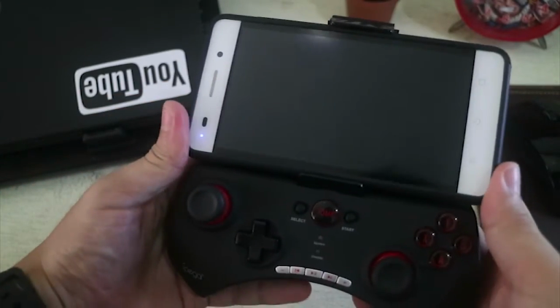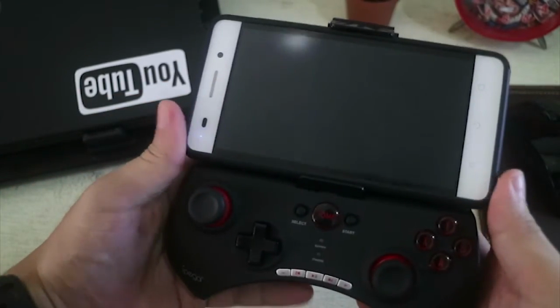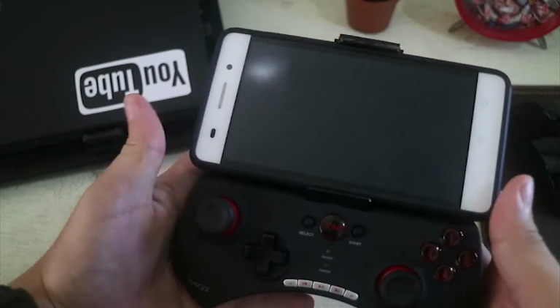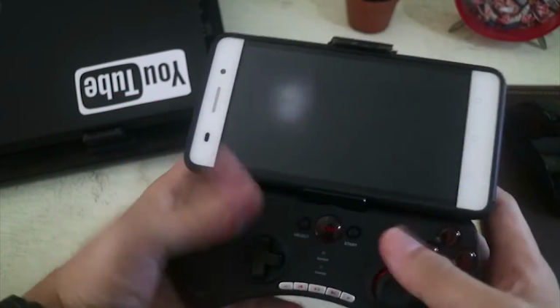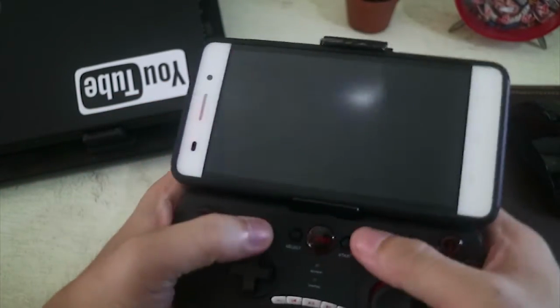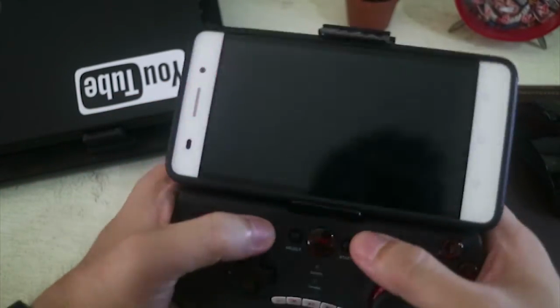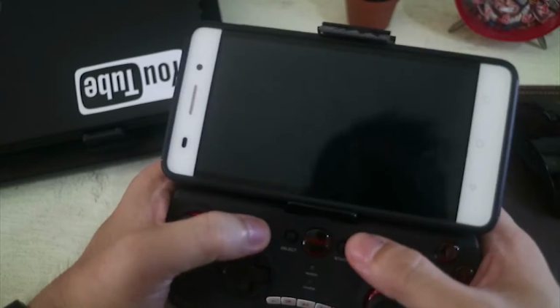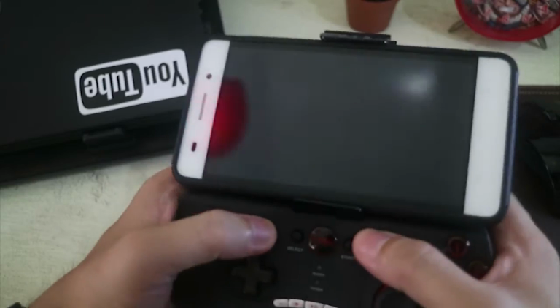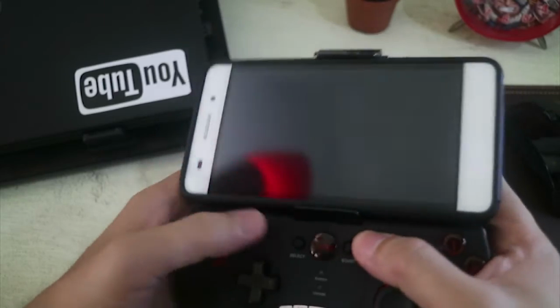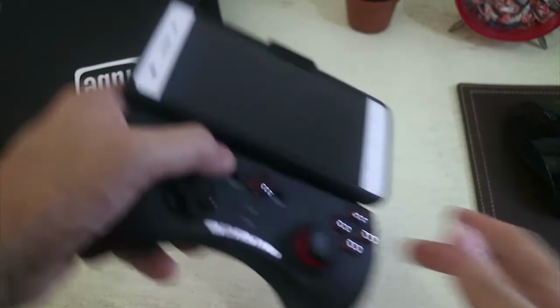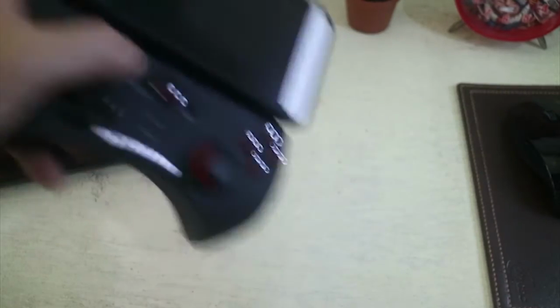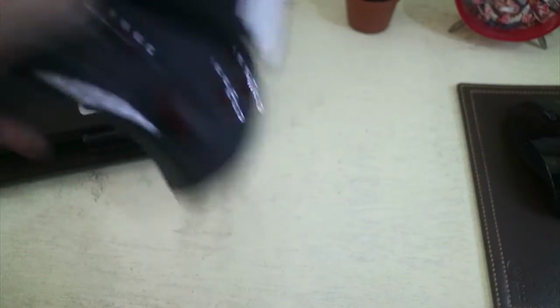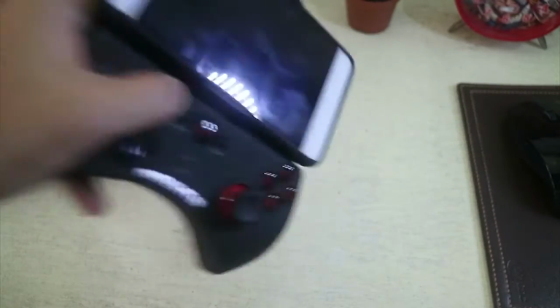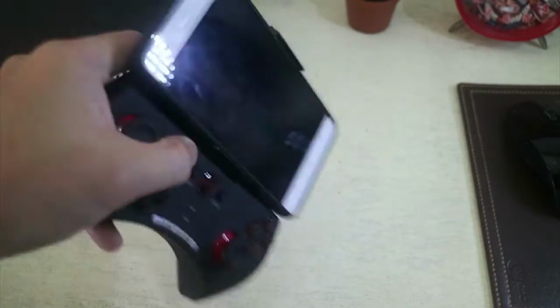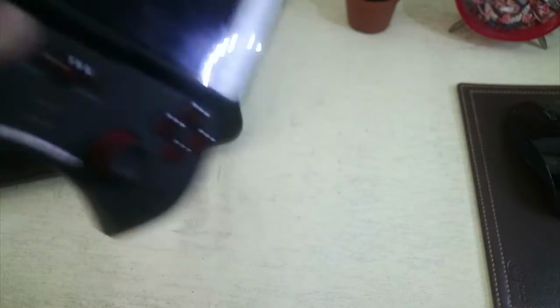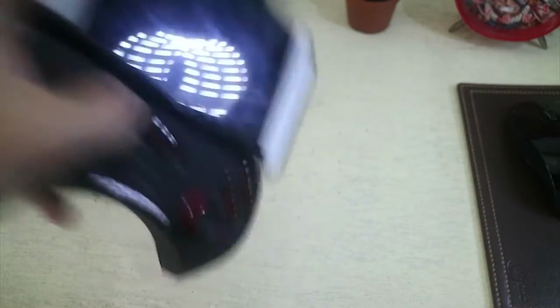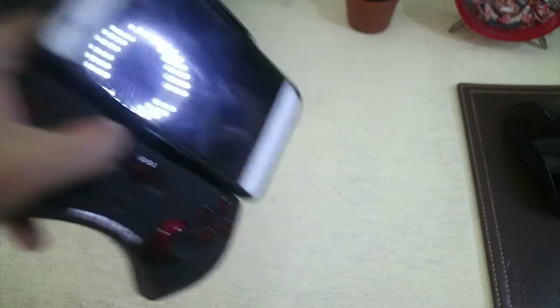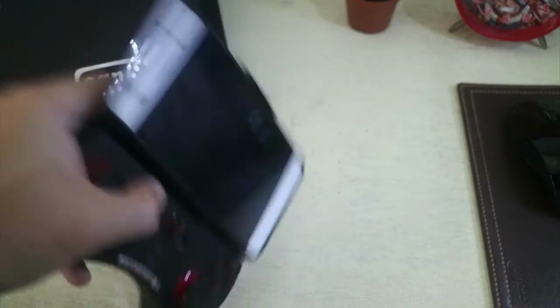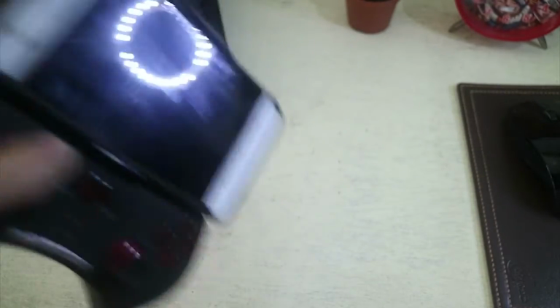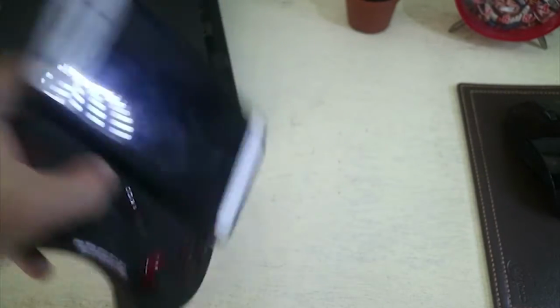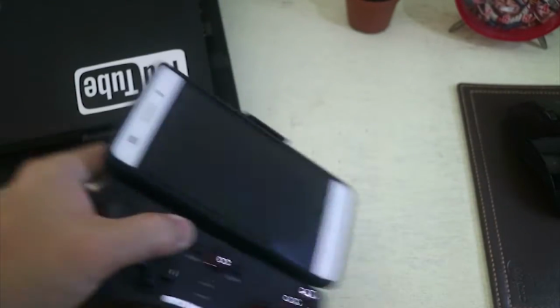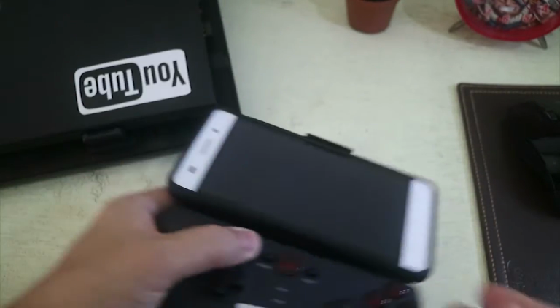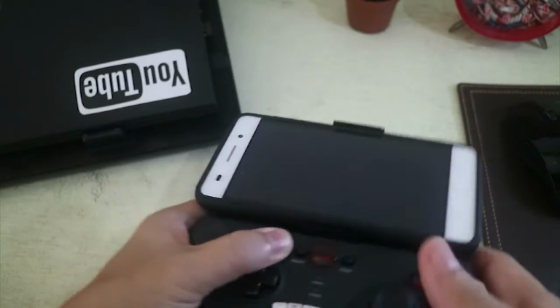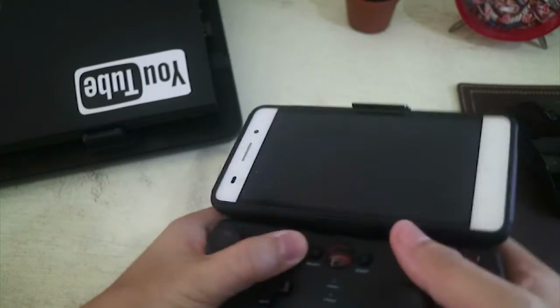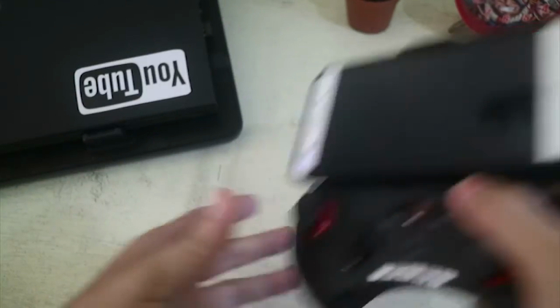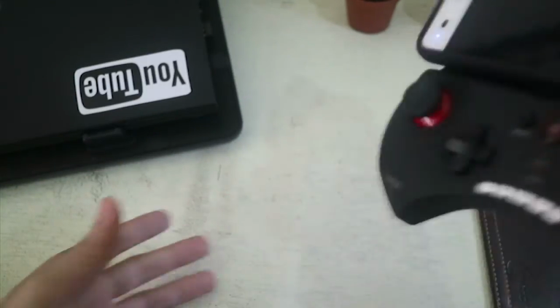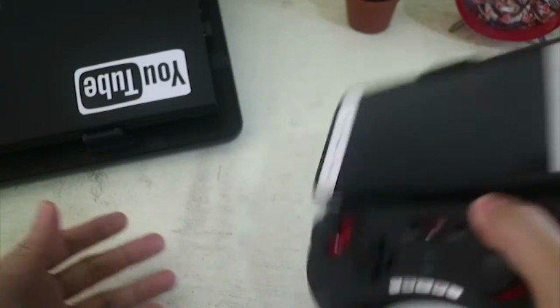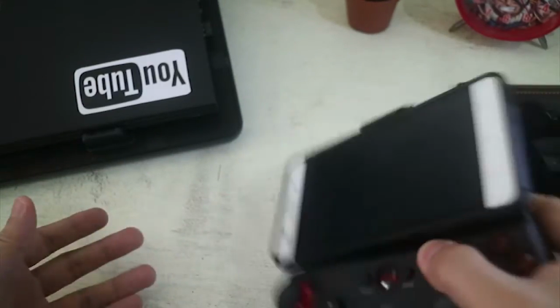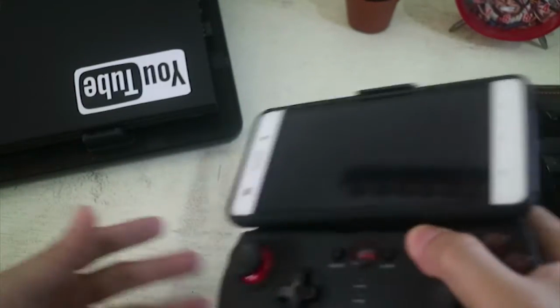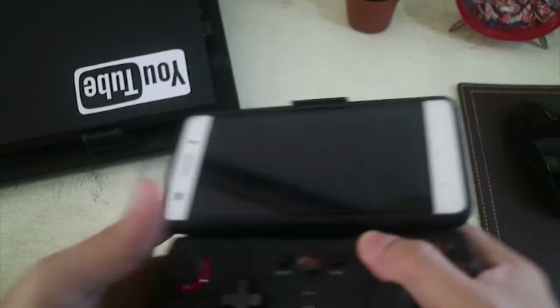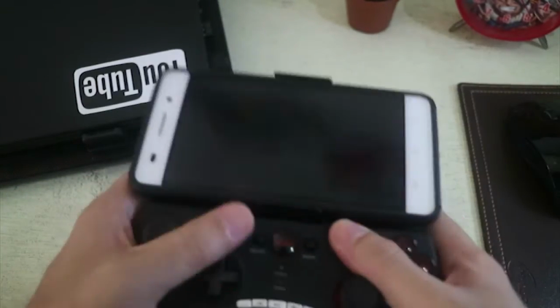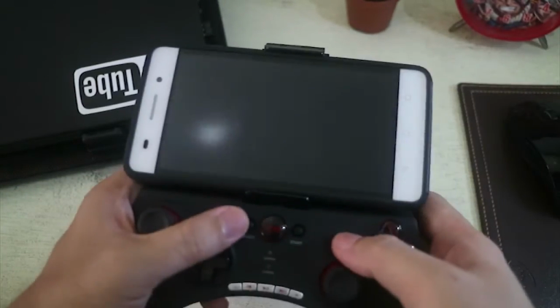As you can see, the grip of this is really good. Your phone will not slip out from the controller.